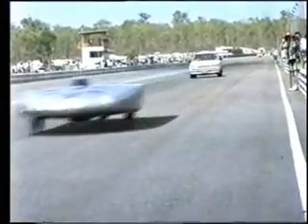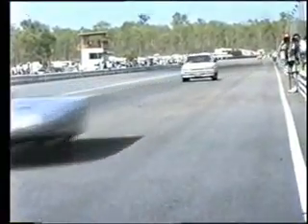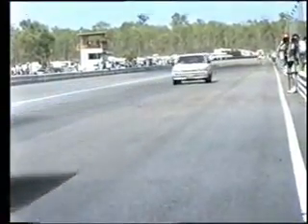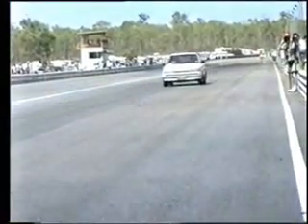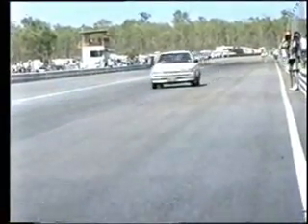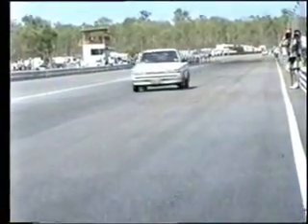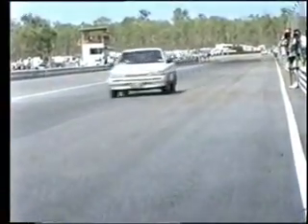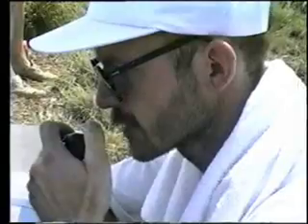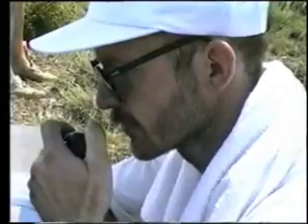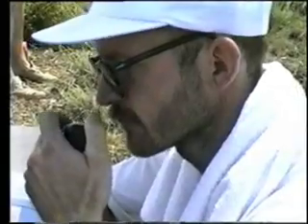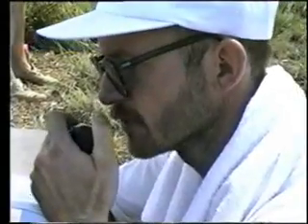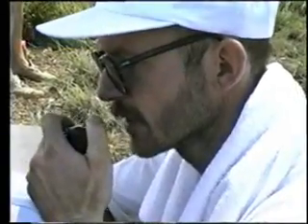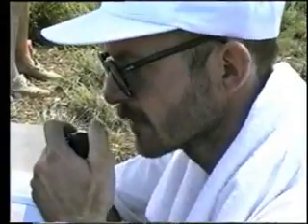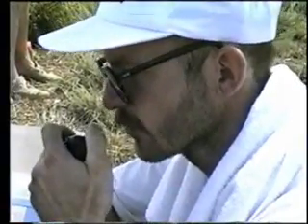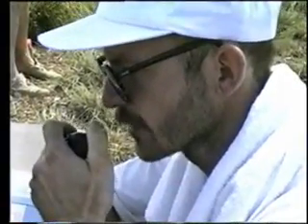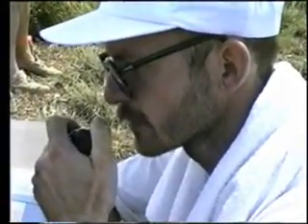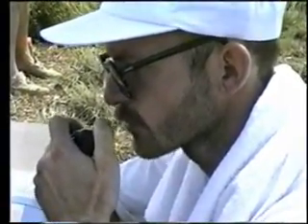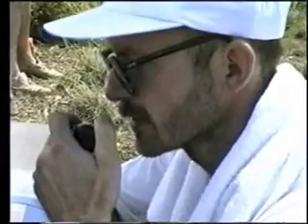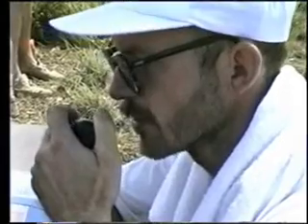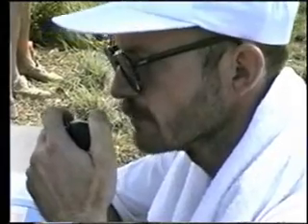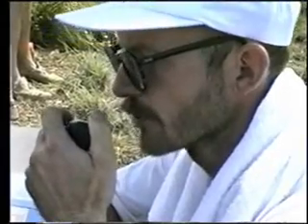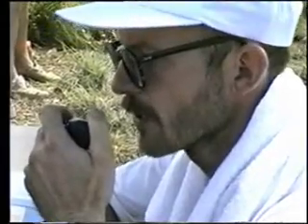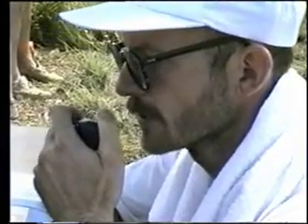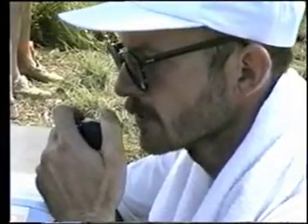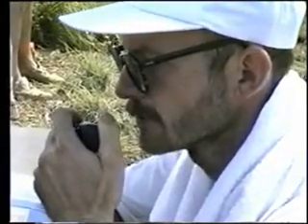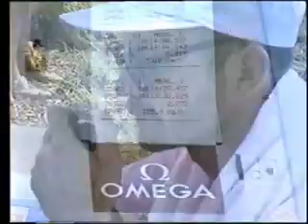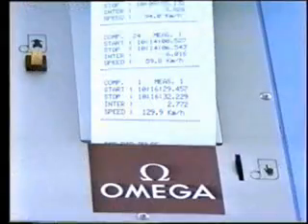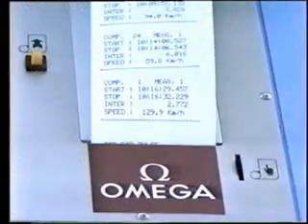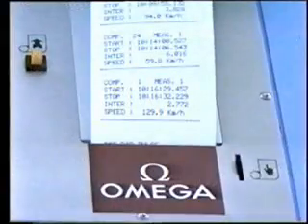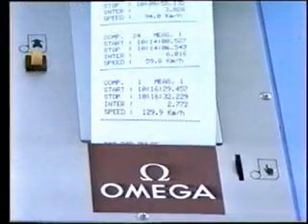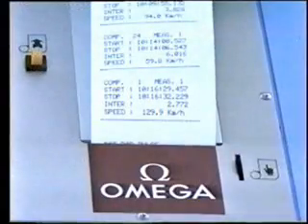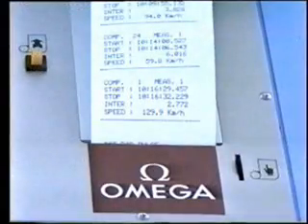The top speed of each car is measured, and this determines its grid position. Time for number one — Spirit of Steel Bien — 129.9.